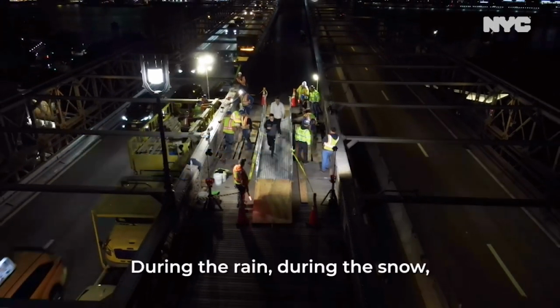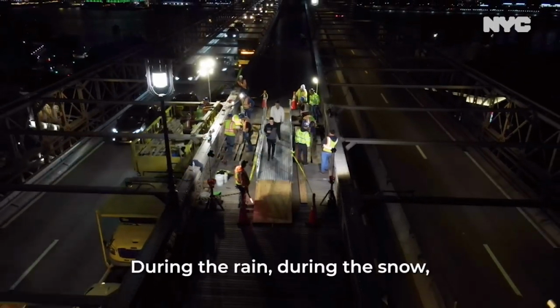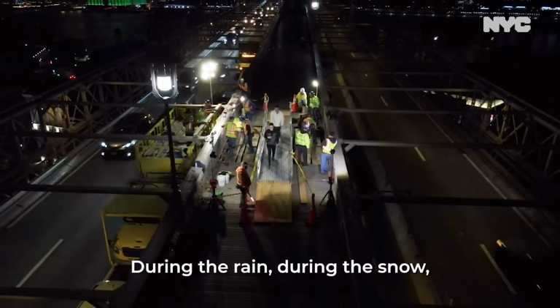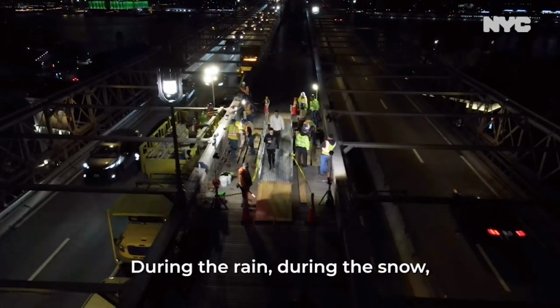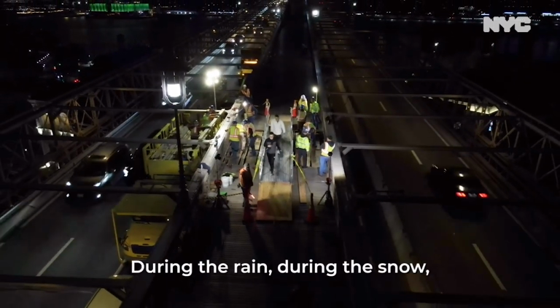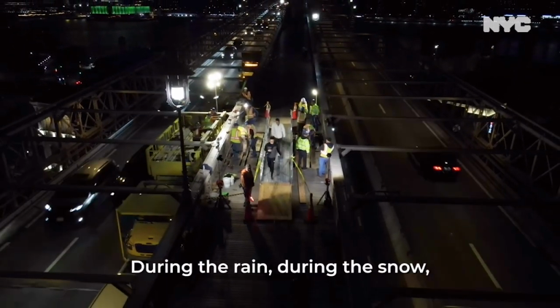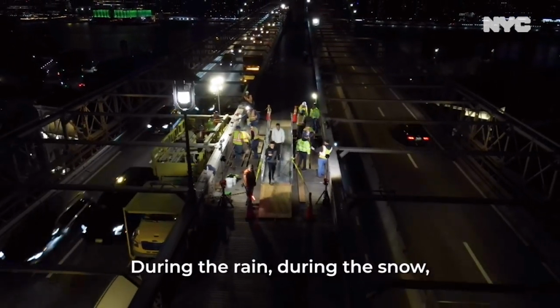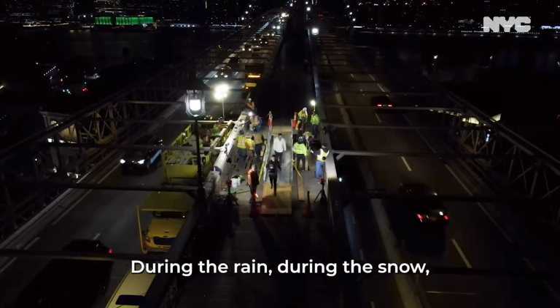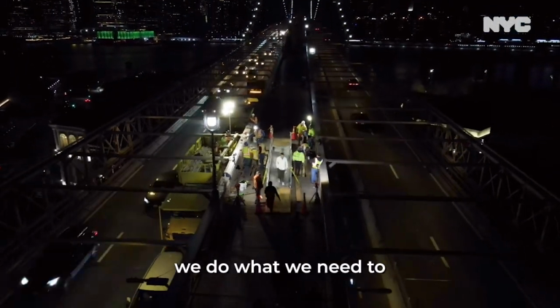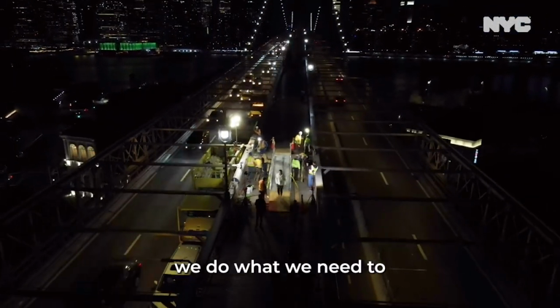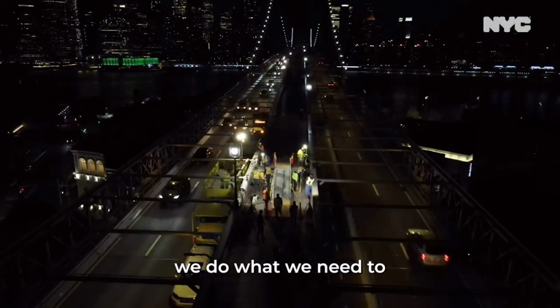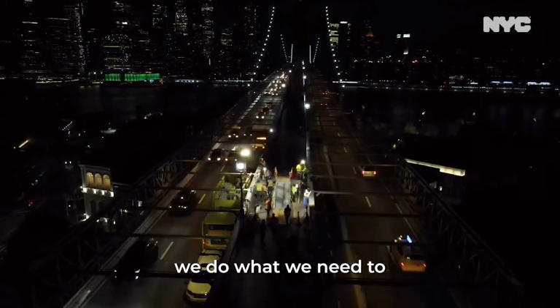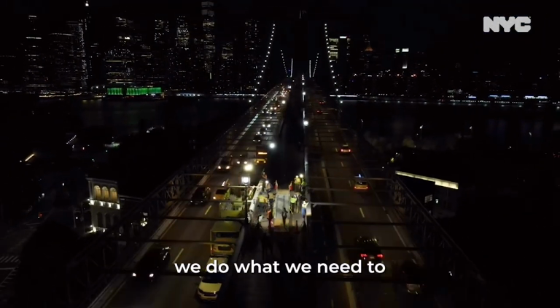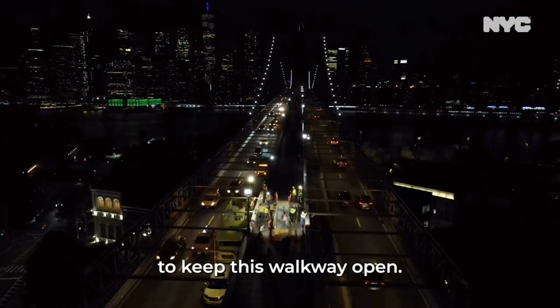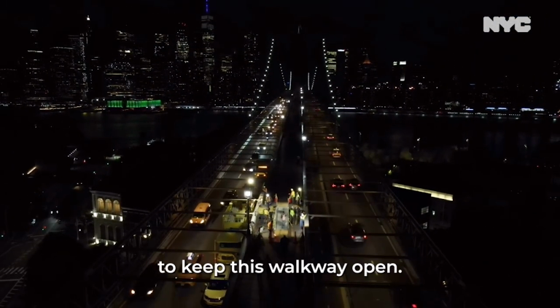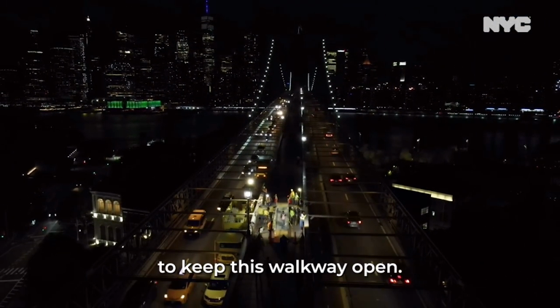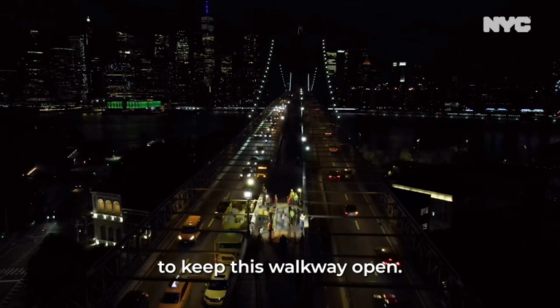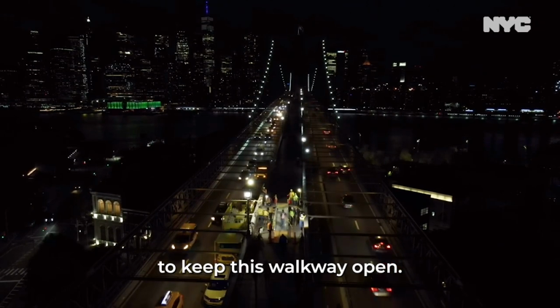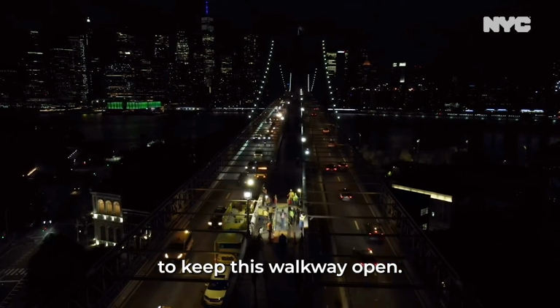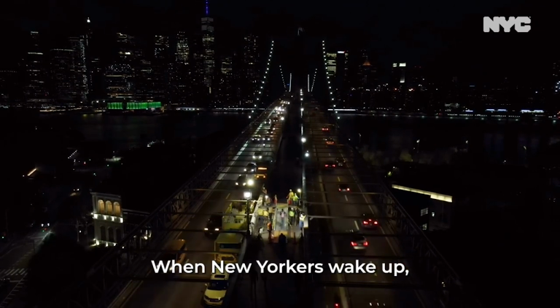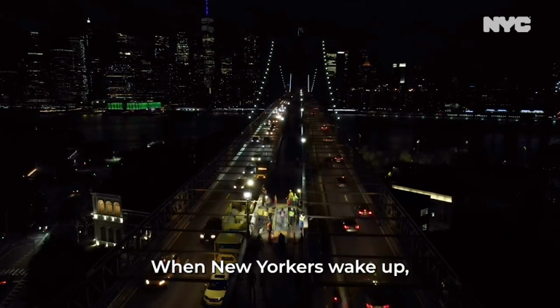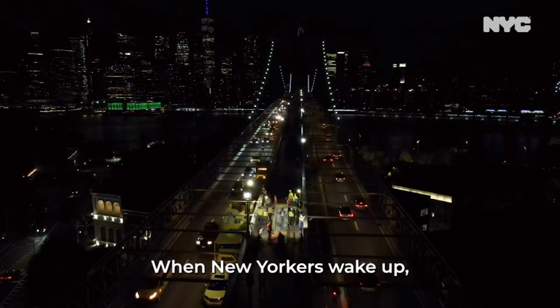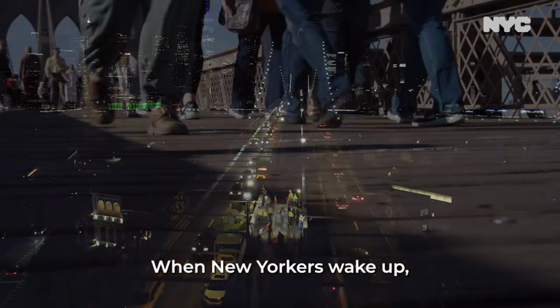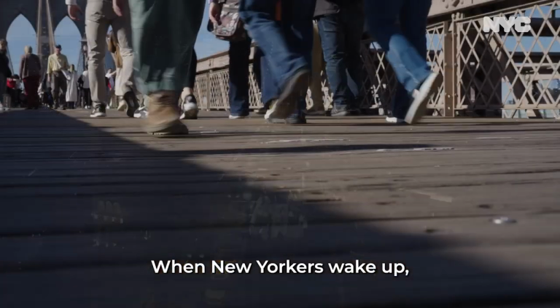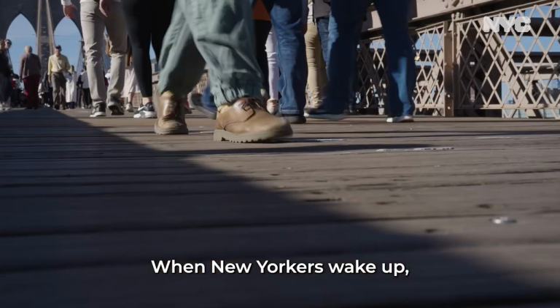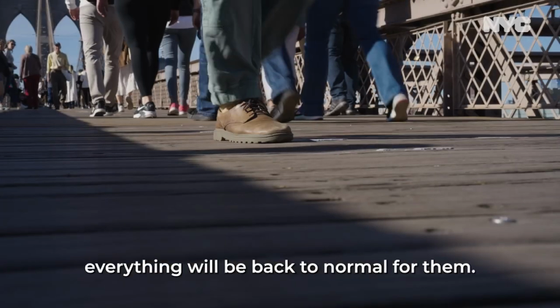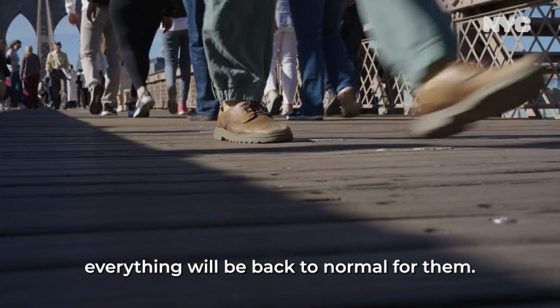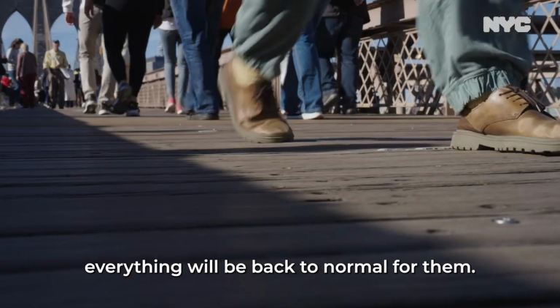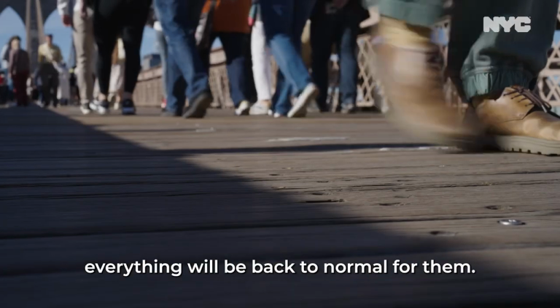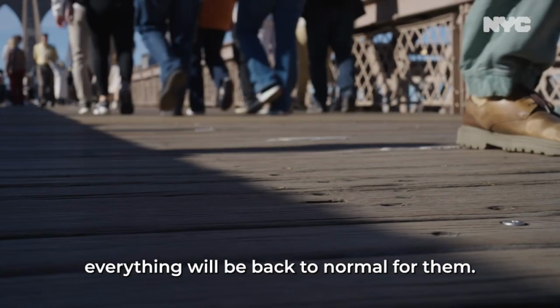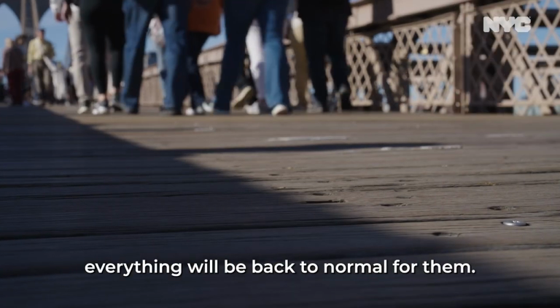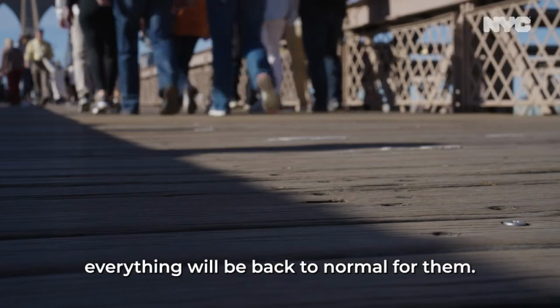During the rain, during the snow, we do what we need to to keep this walkway open. When New Yorkers wake up, everything will be back to normal for them.